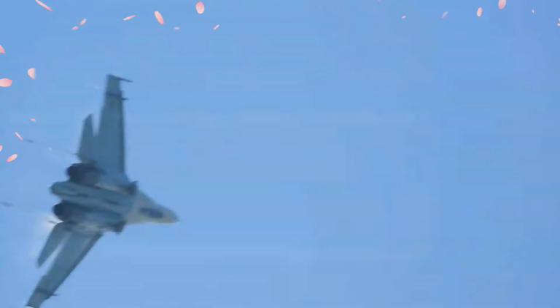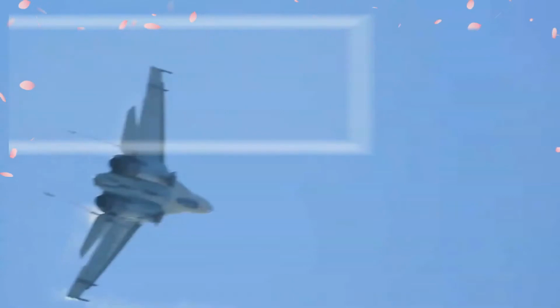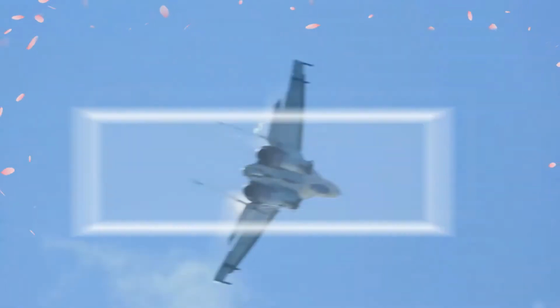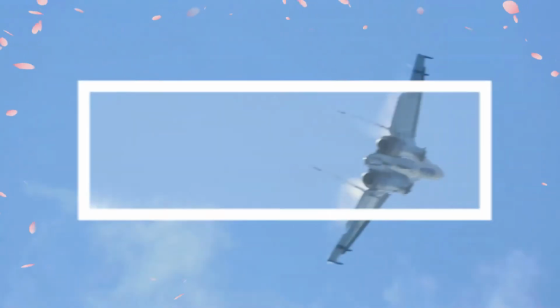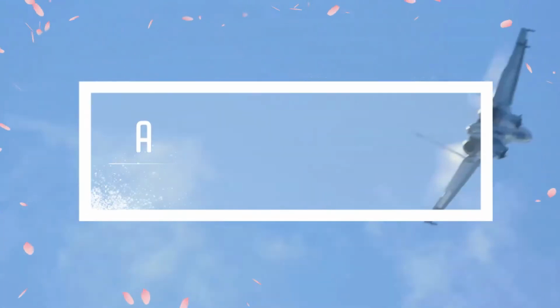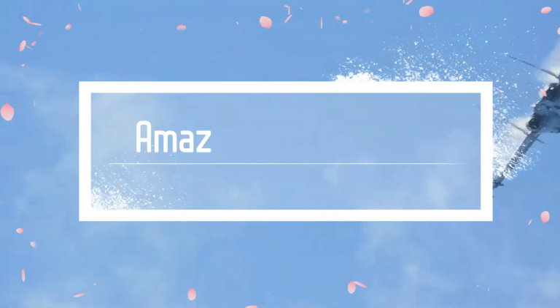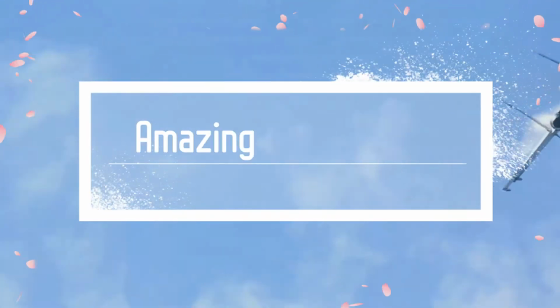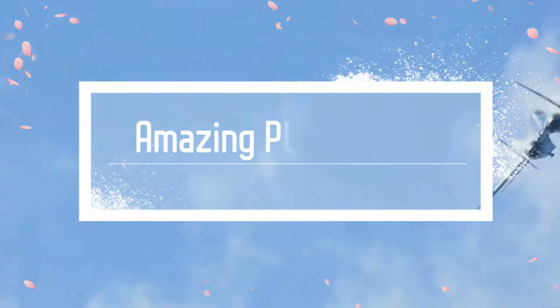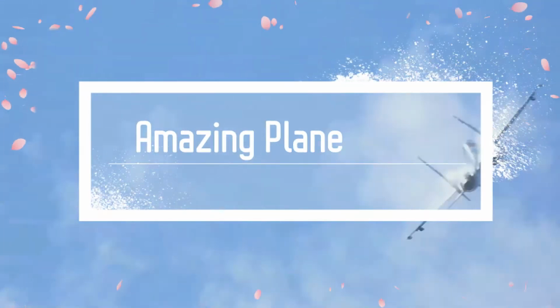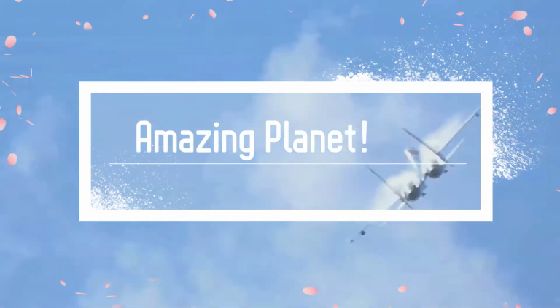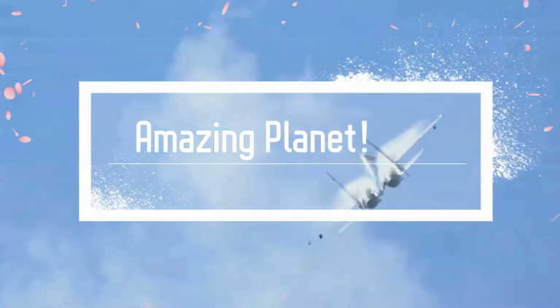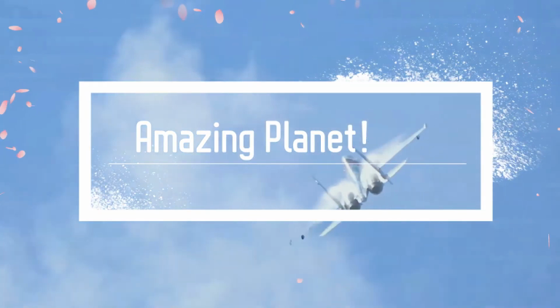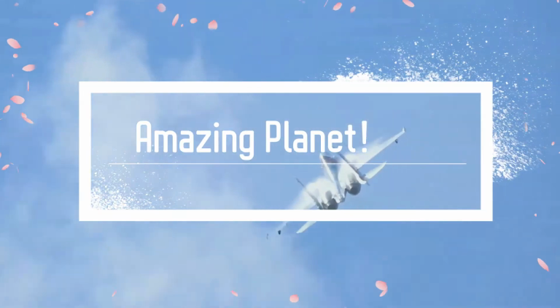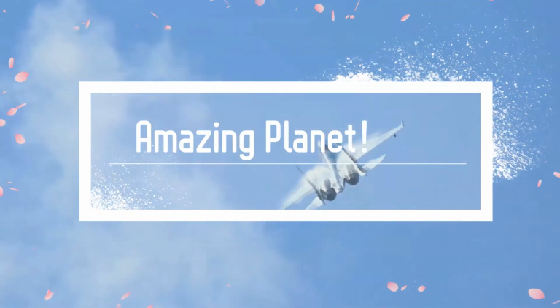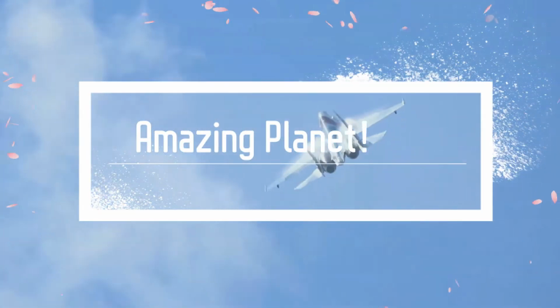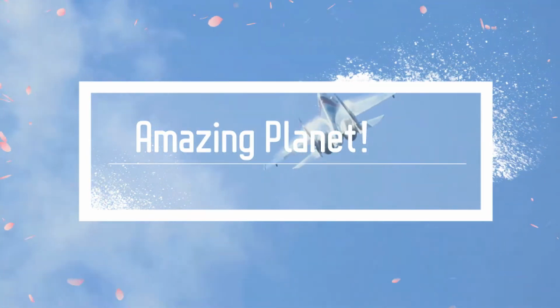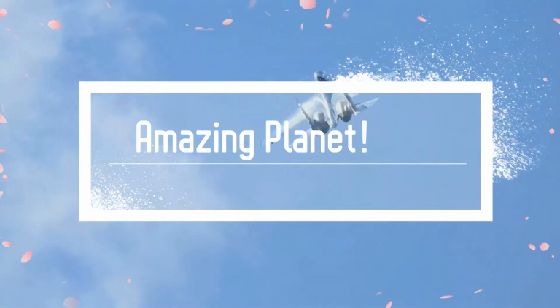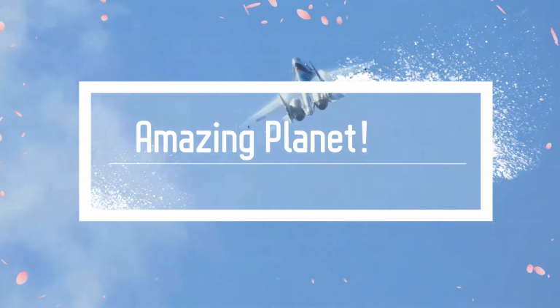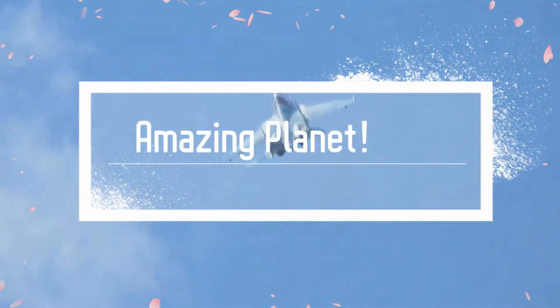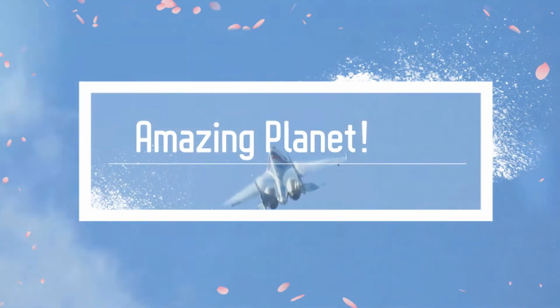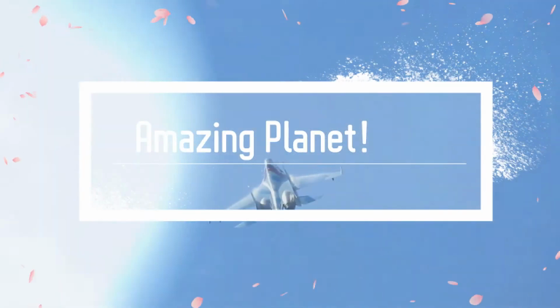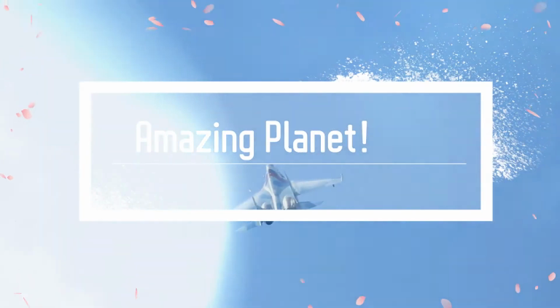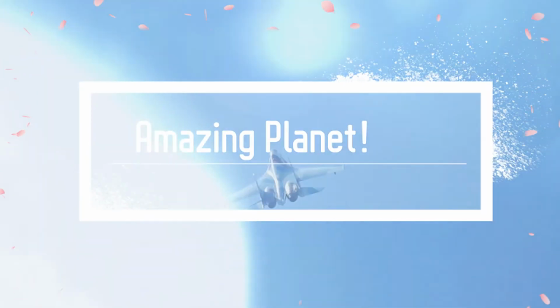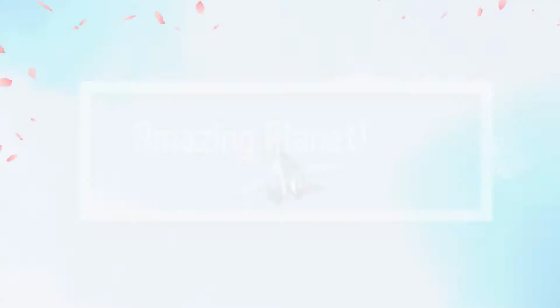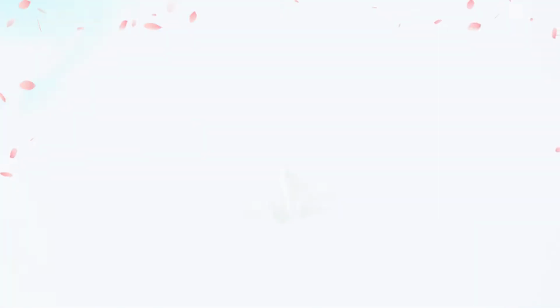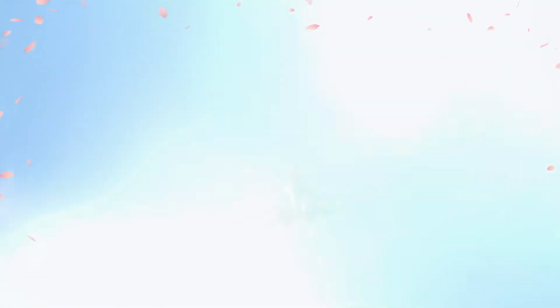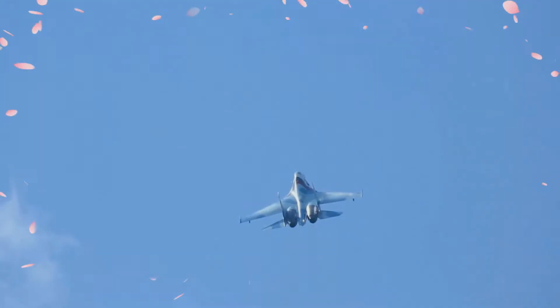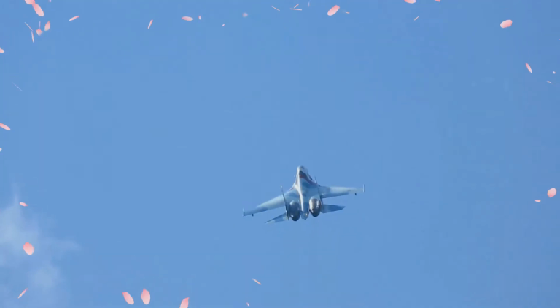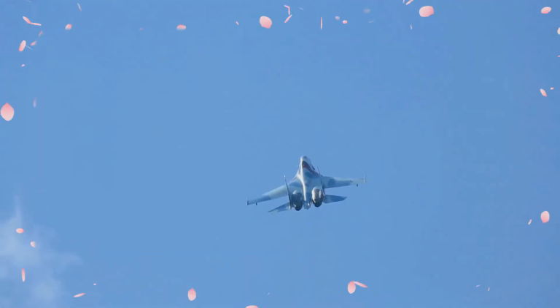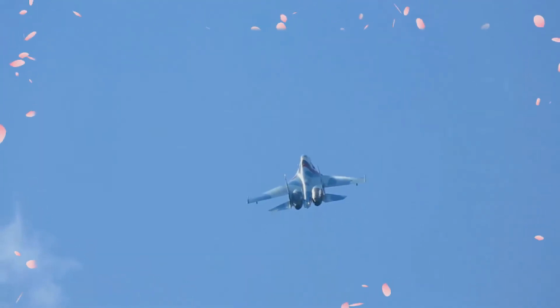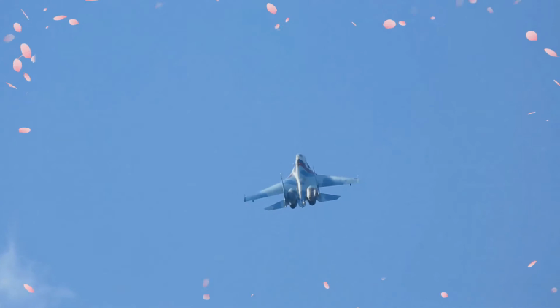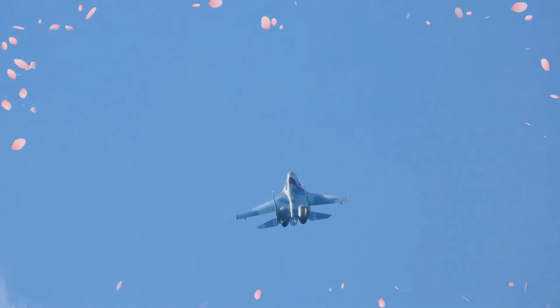Welcome to the World of Amazing Aircraft. Let us have a look at these wonderful flying machines.